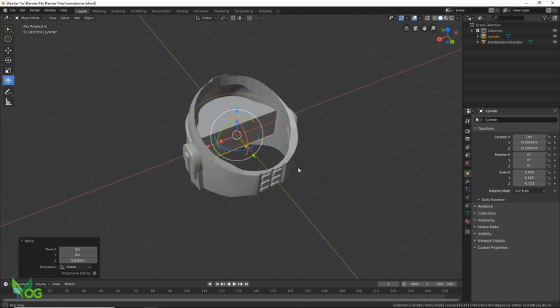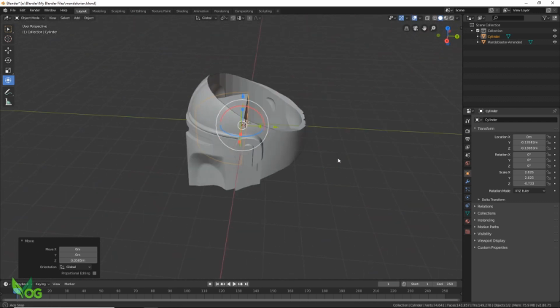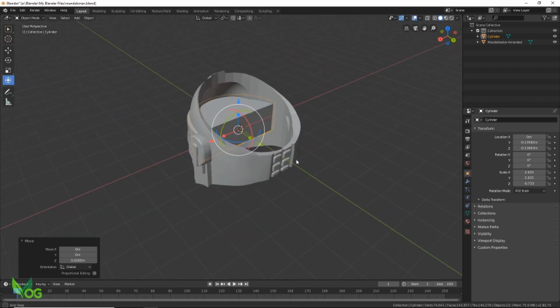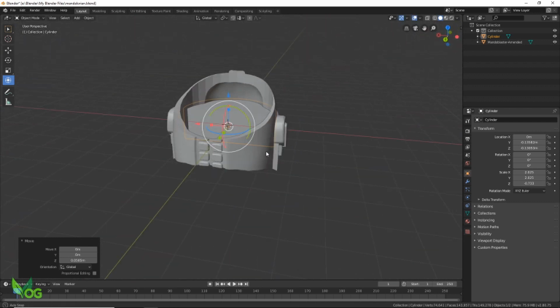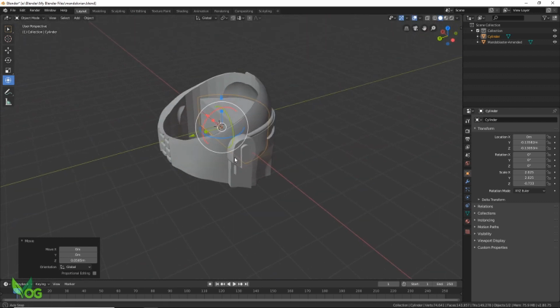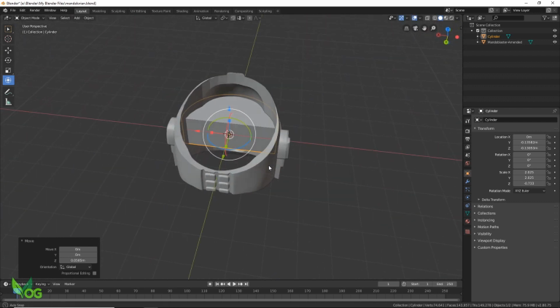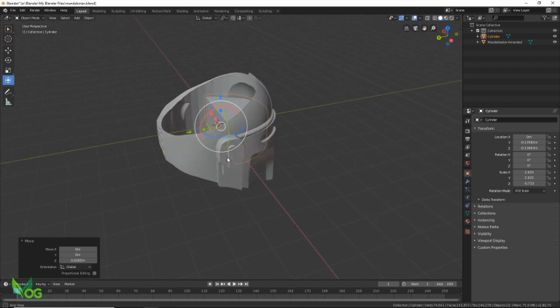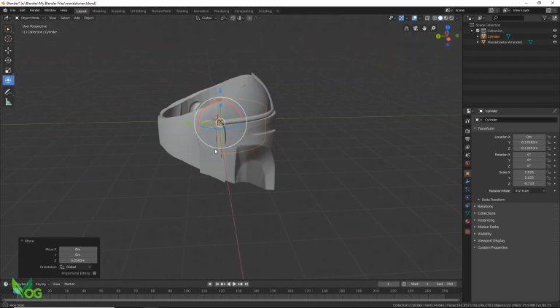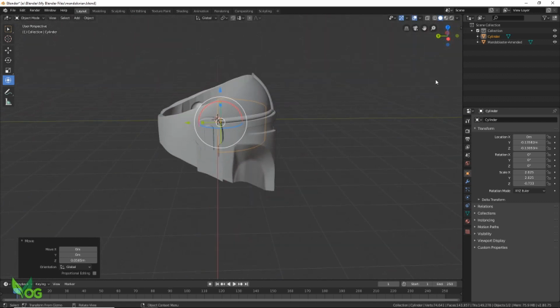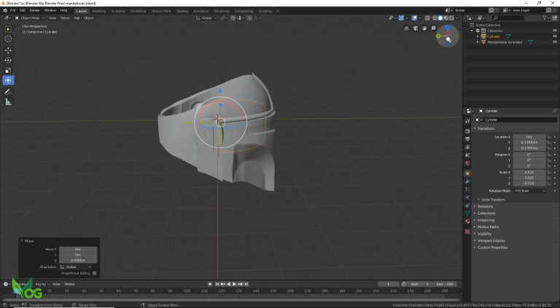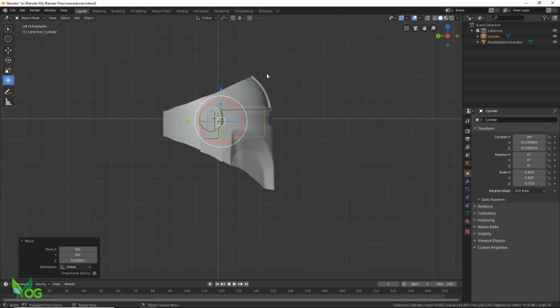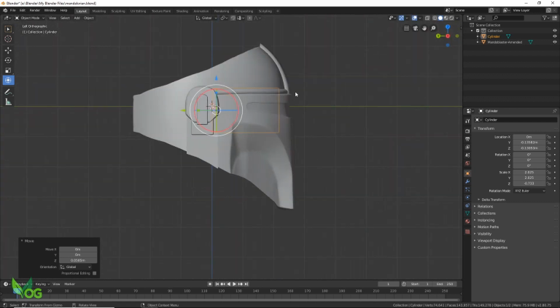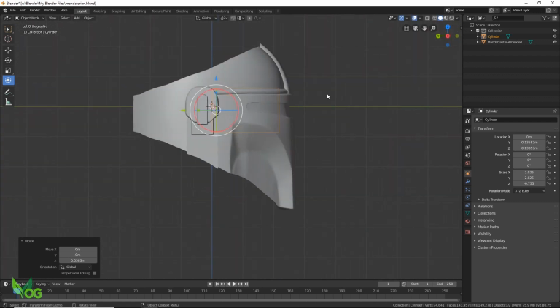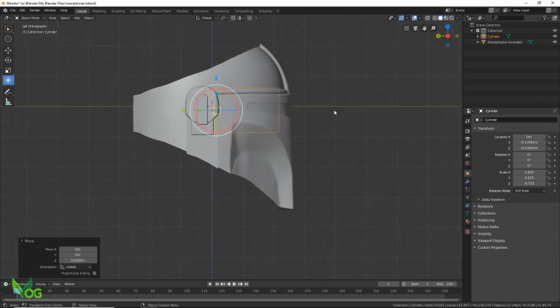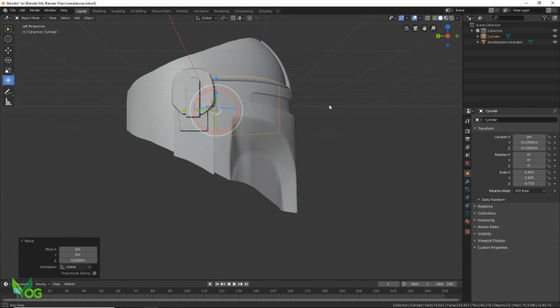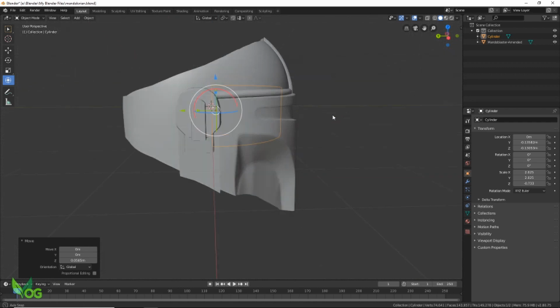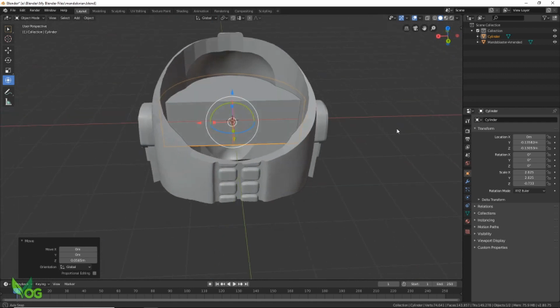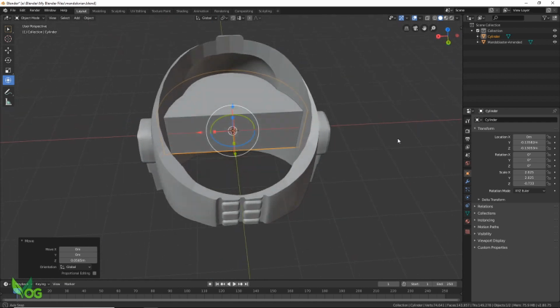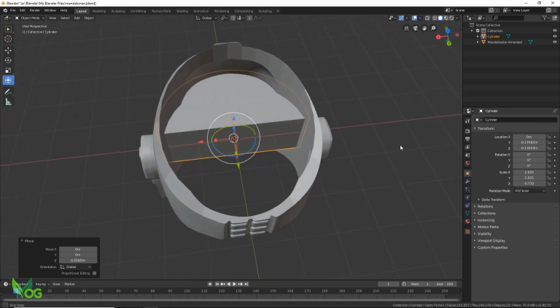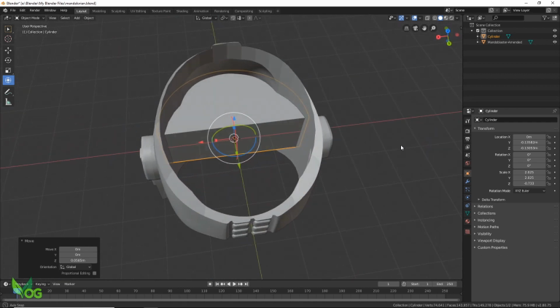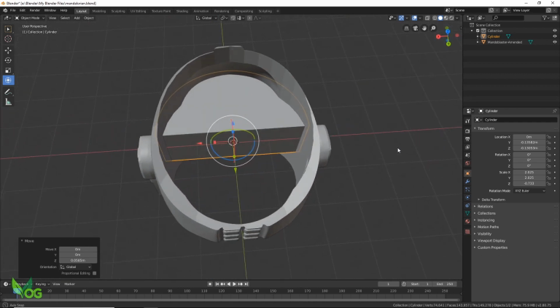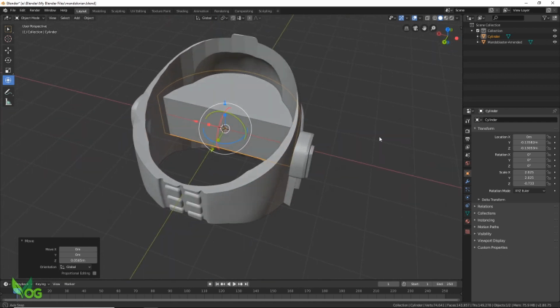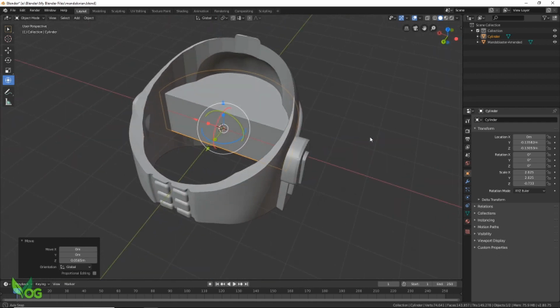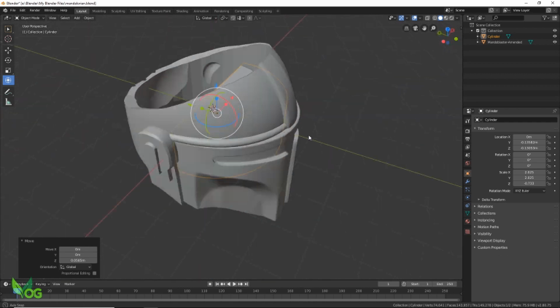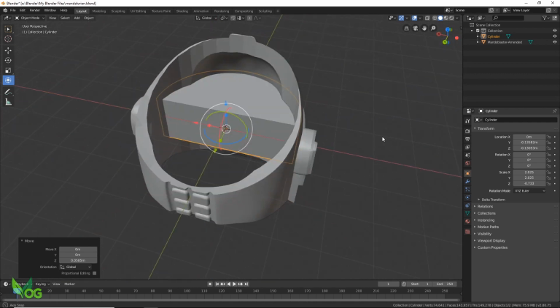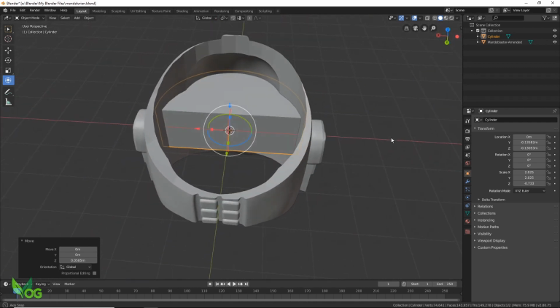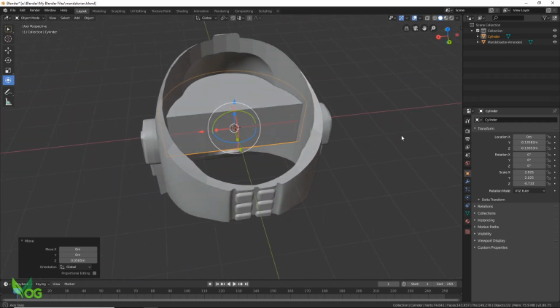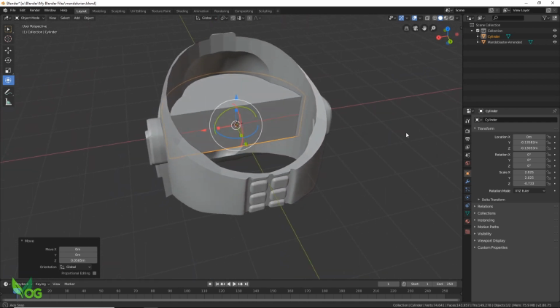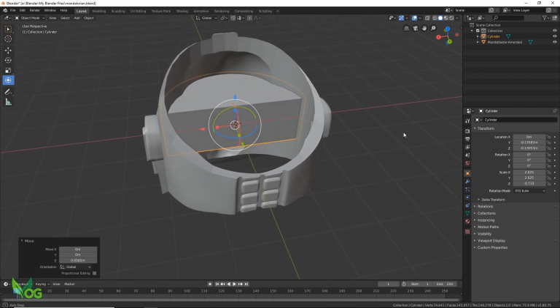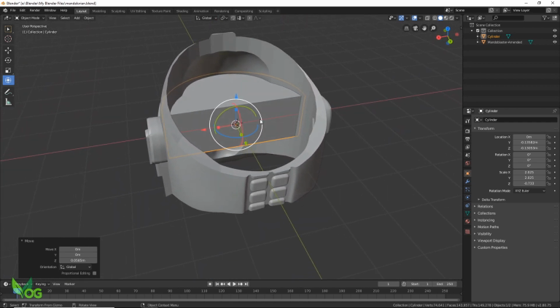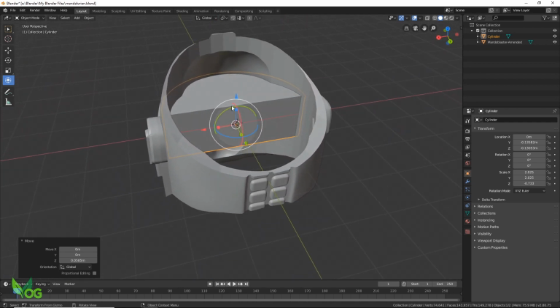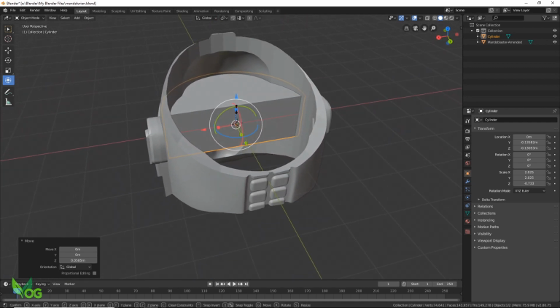Again, the Boolean tools and simple shapes can be used to repair any unwanted recesses.